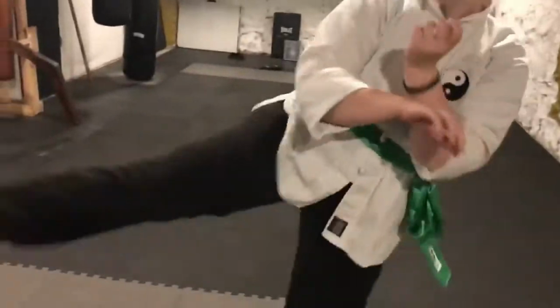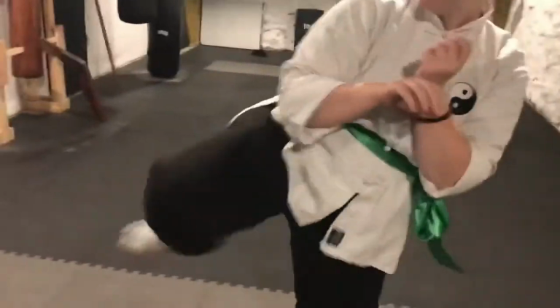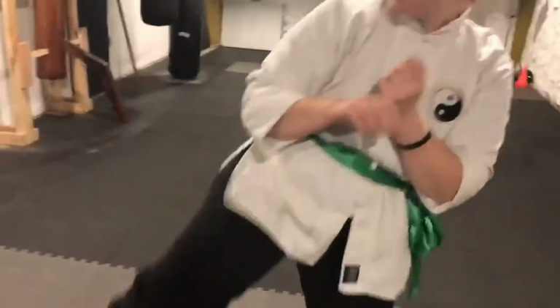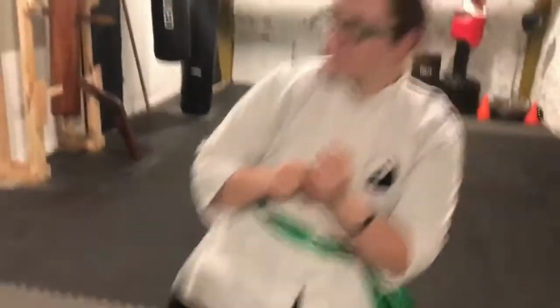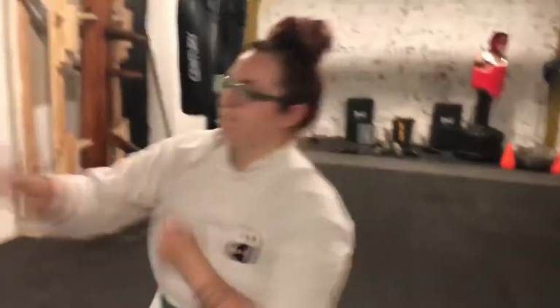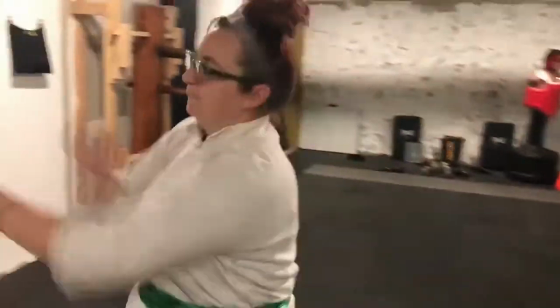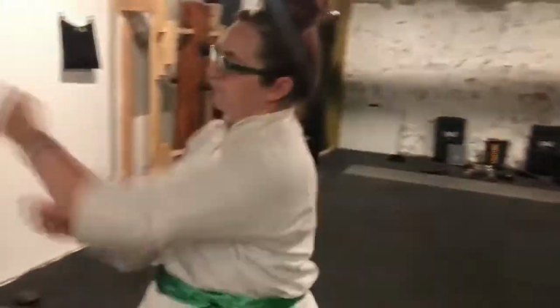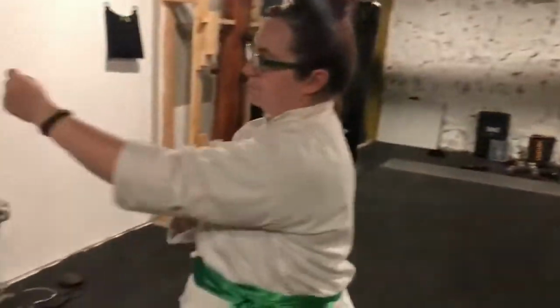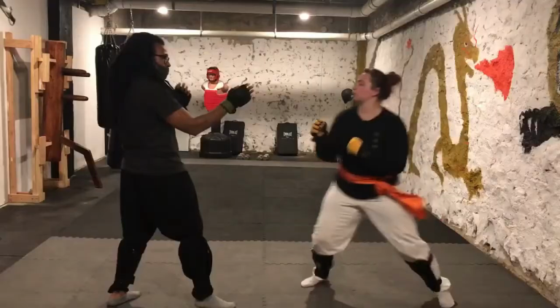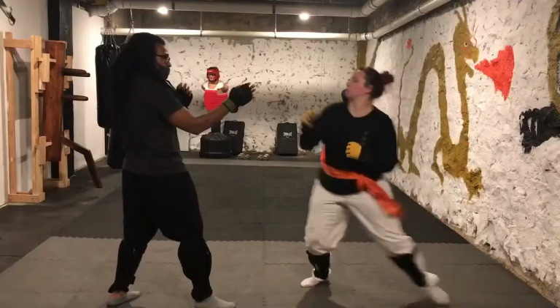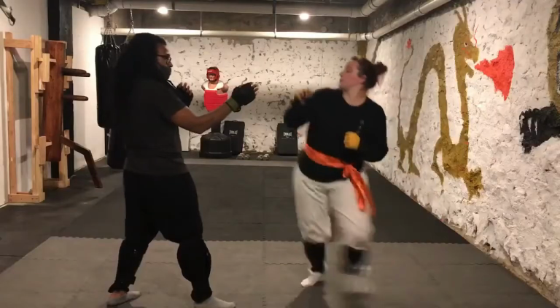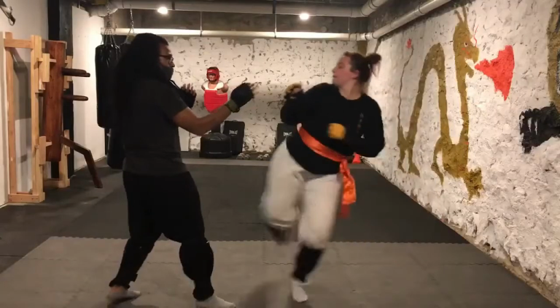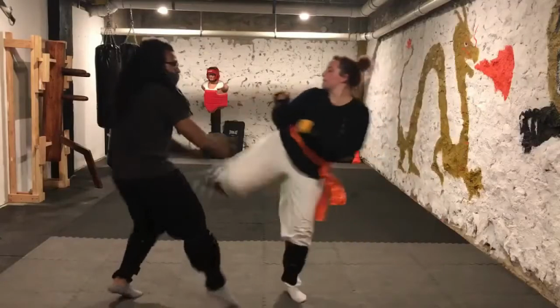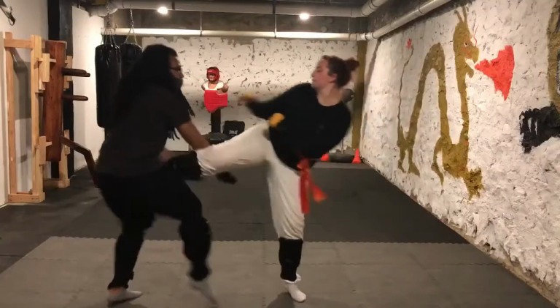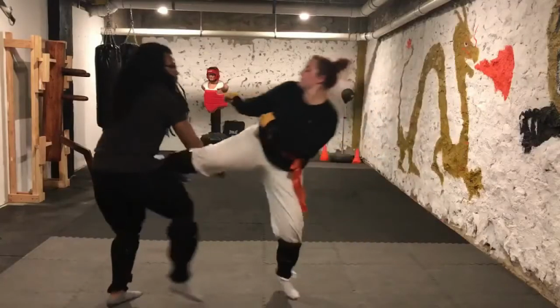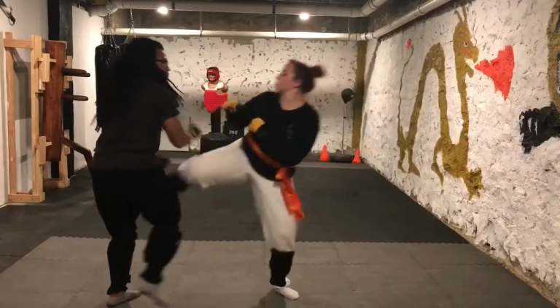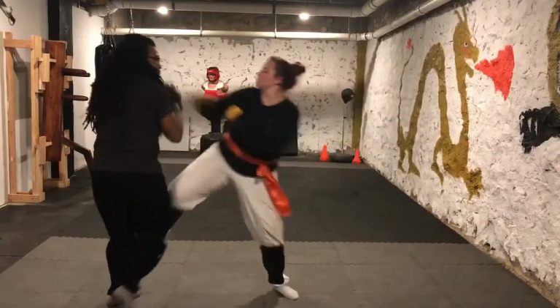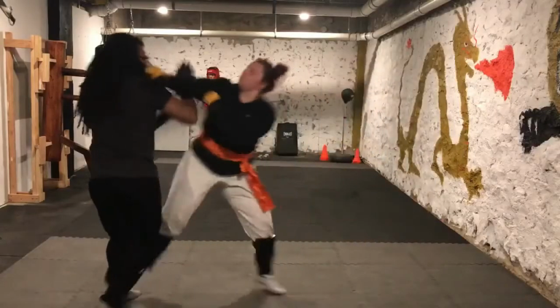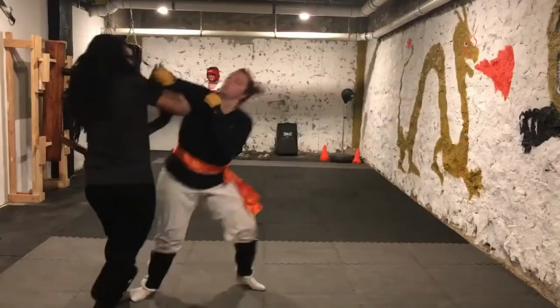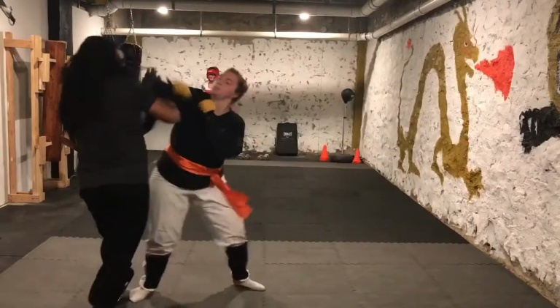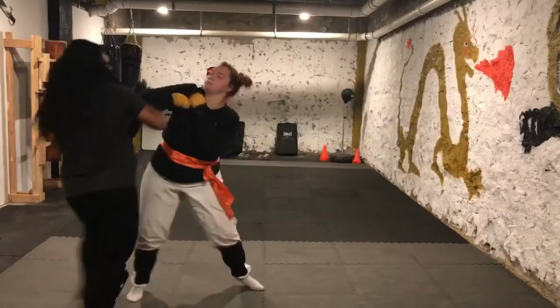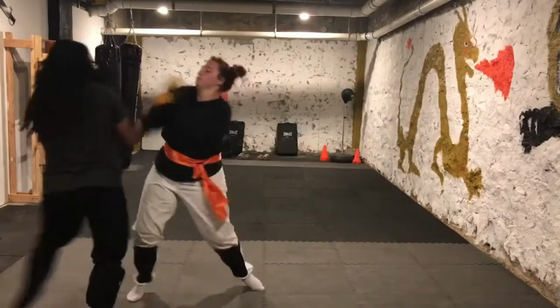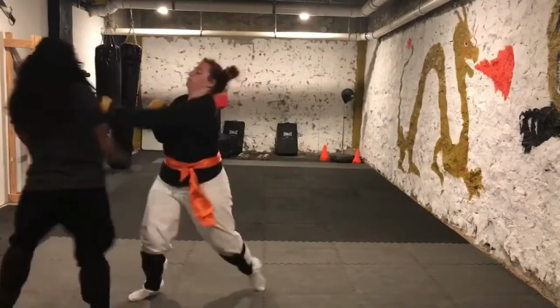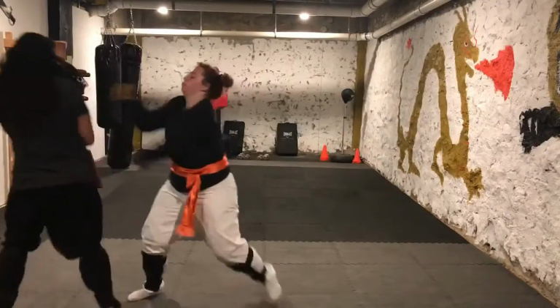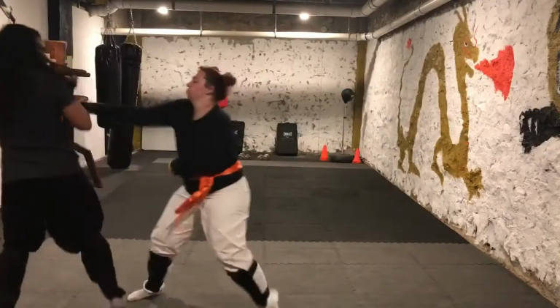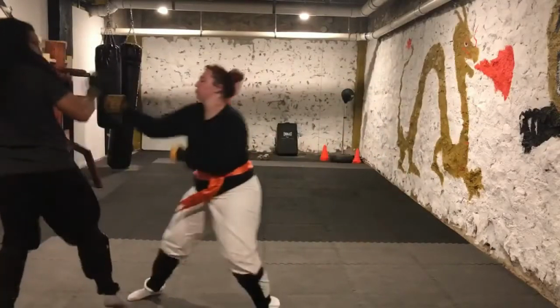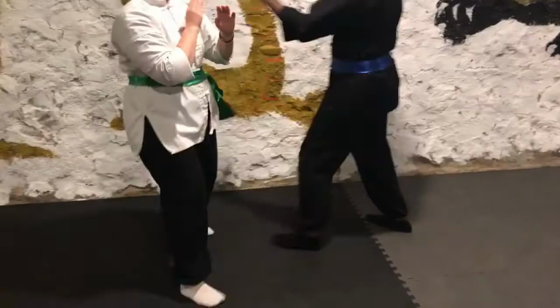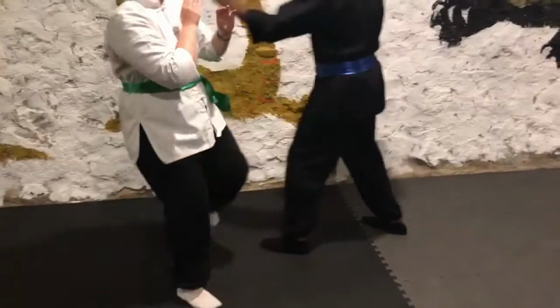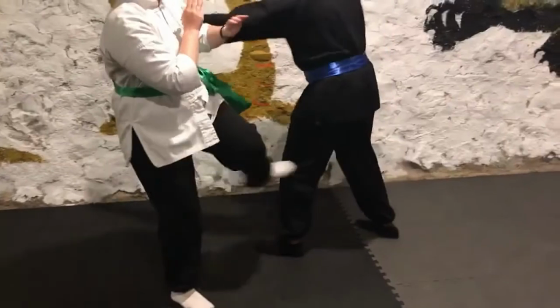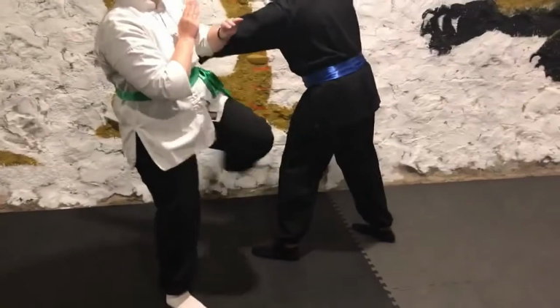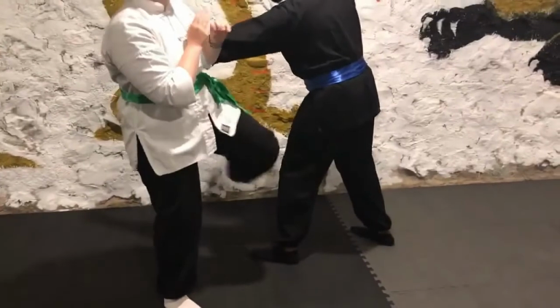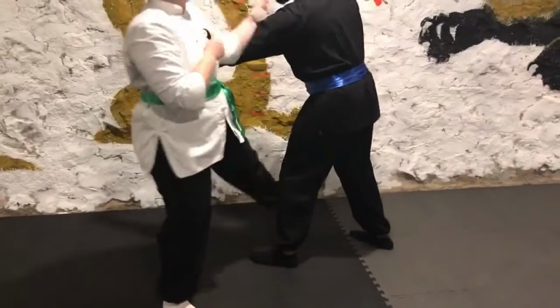Dung Gherk into chain punches. Low kick for the setup, chain punches for the finisher.